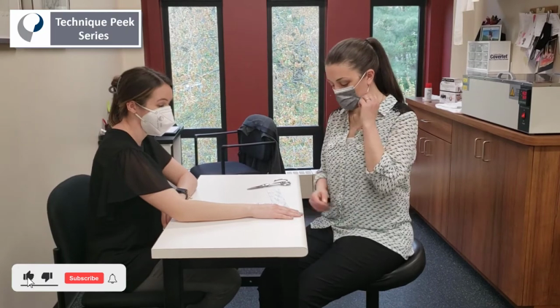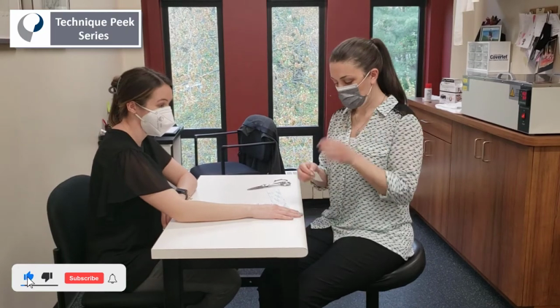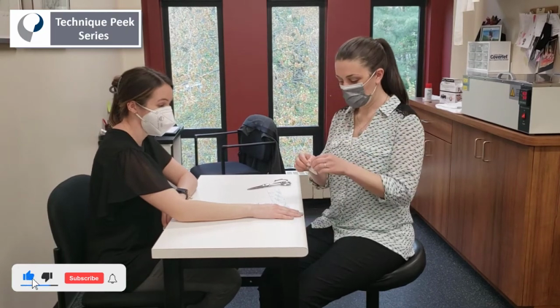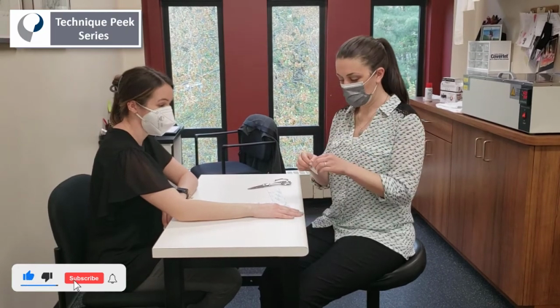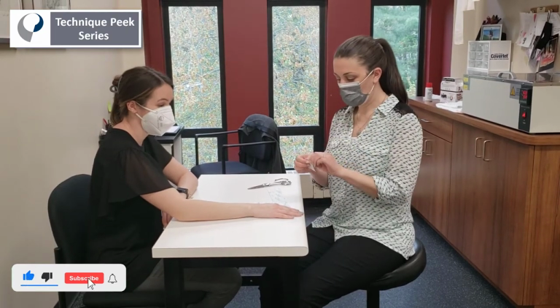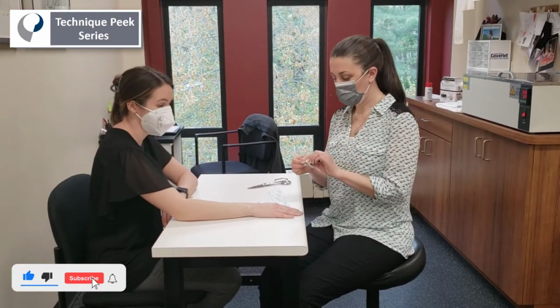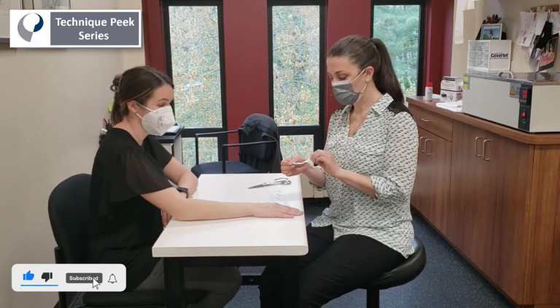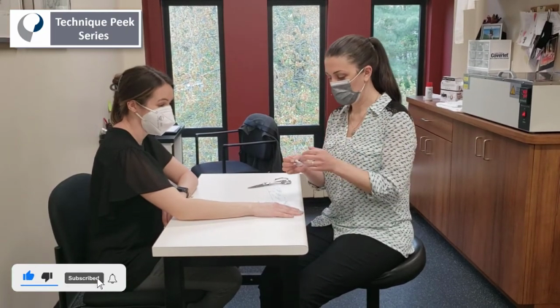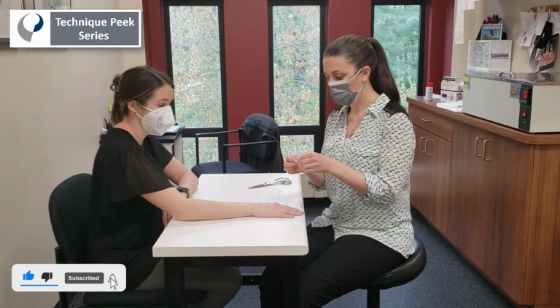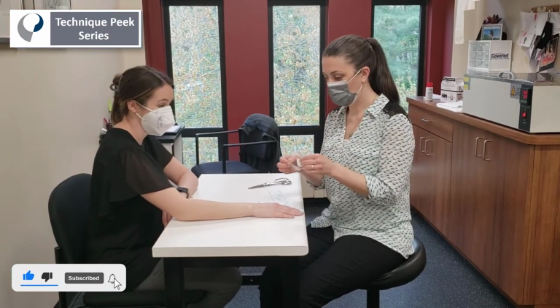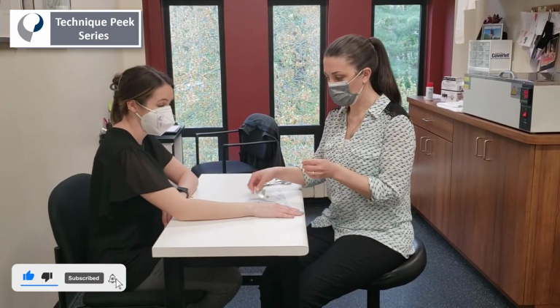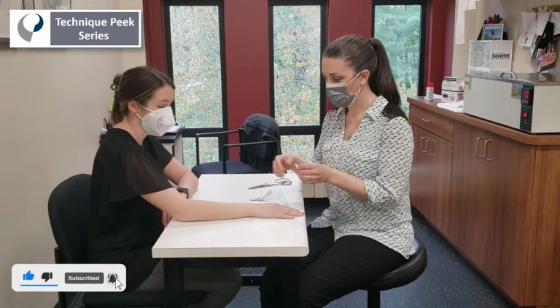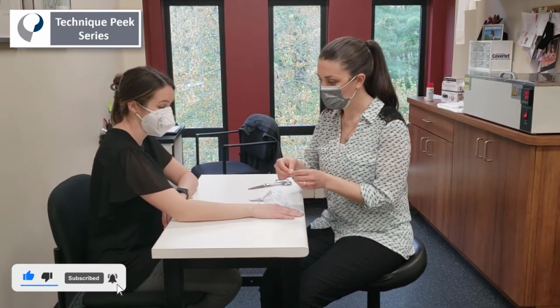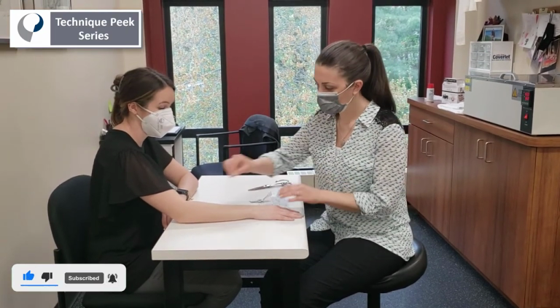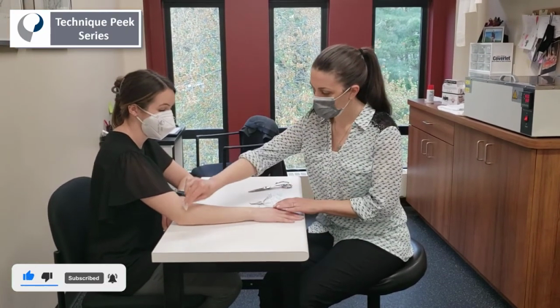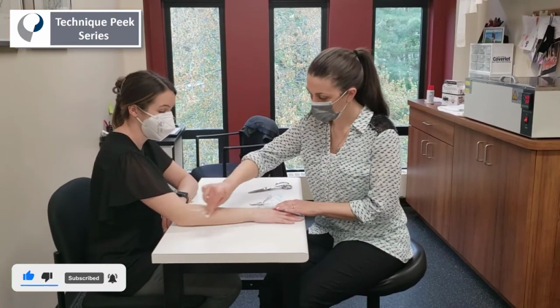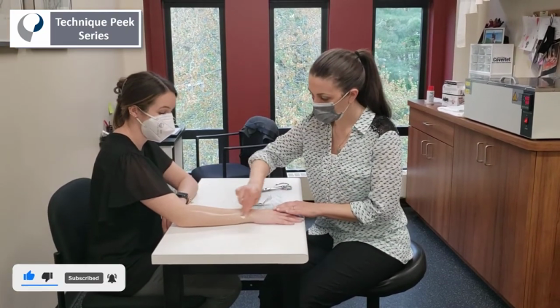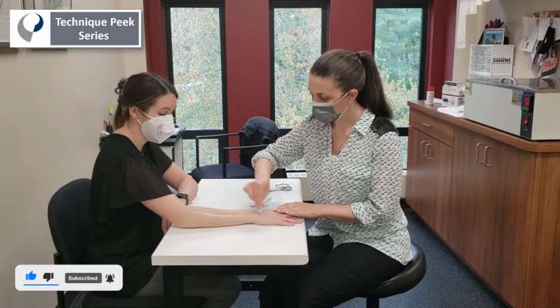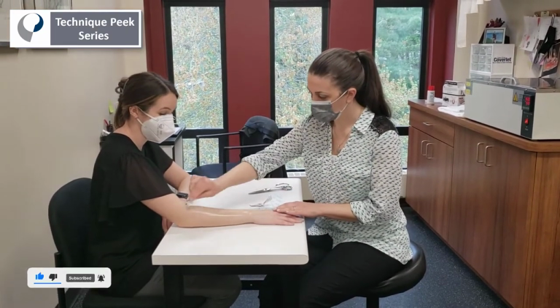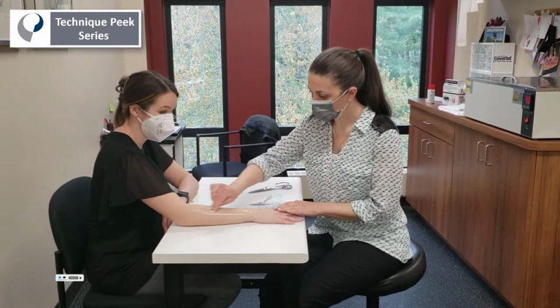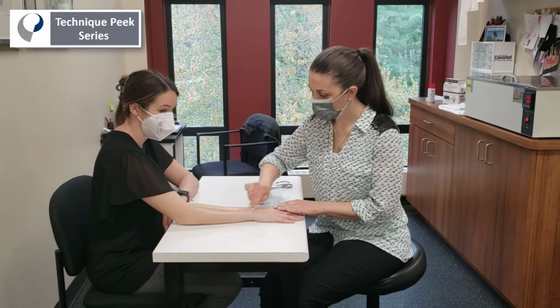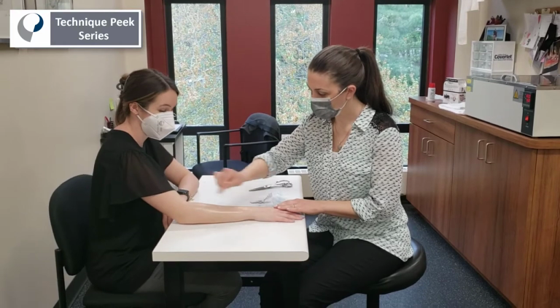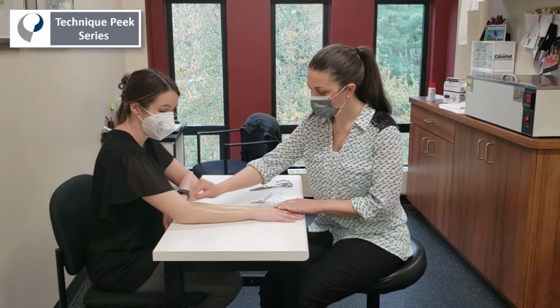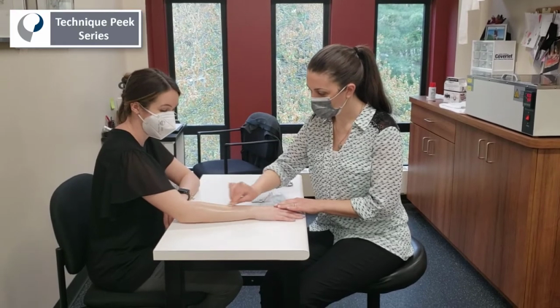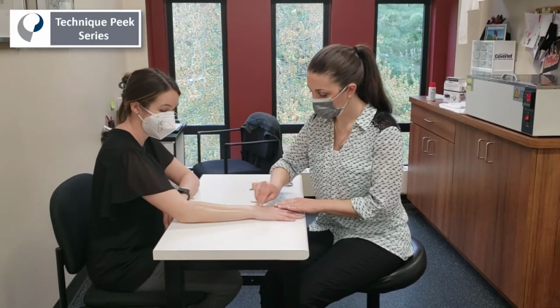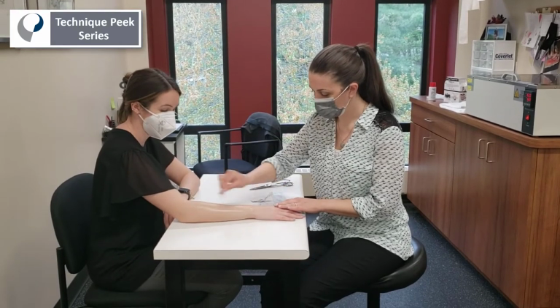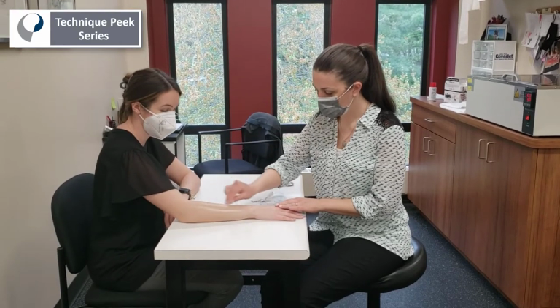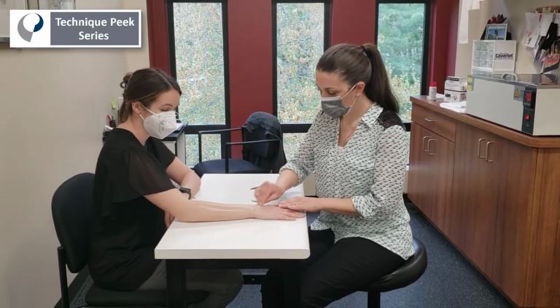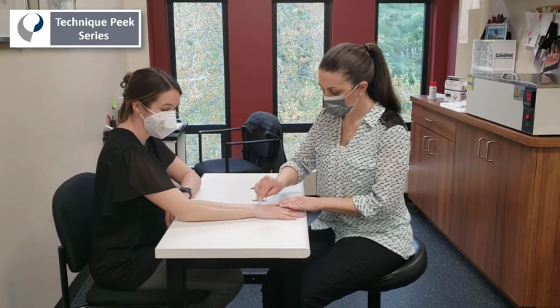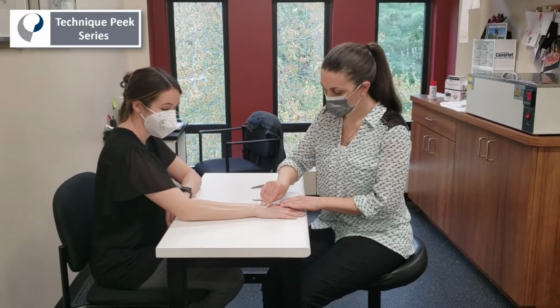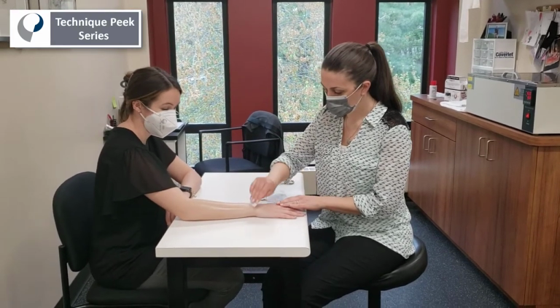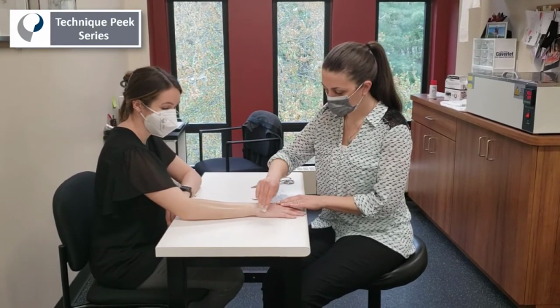We're going to start by prepping the skin with an alcohol swipe, just to get any lotions or oils off of the skin that might impede the sticking.